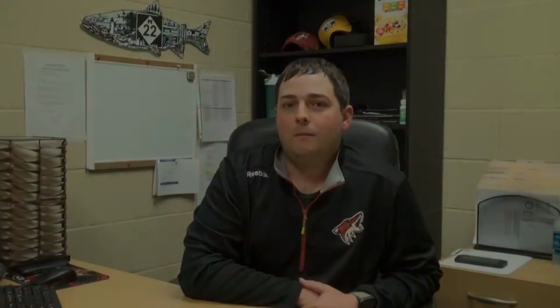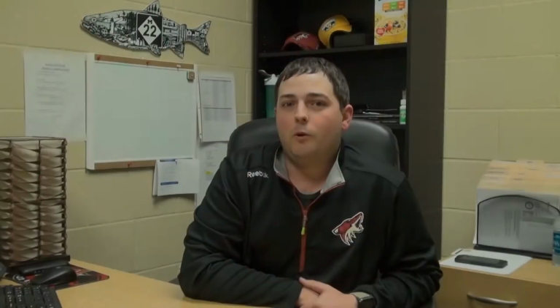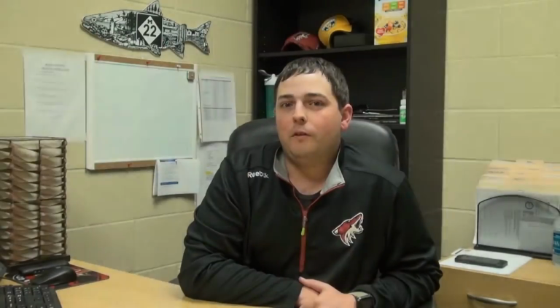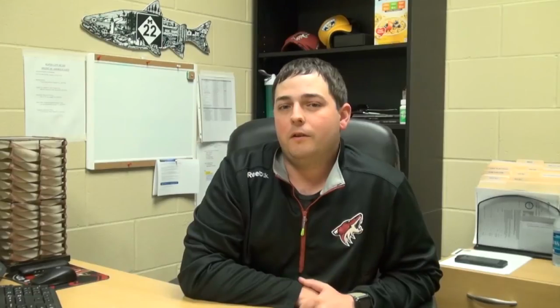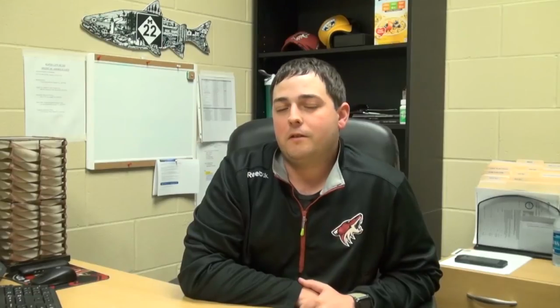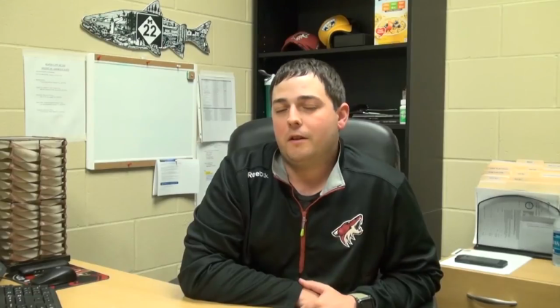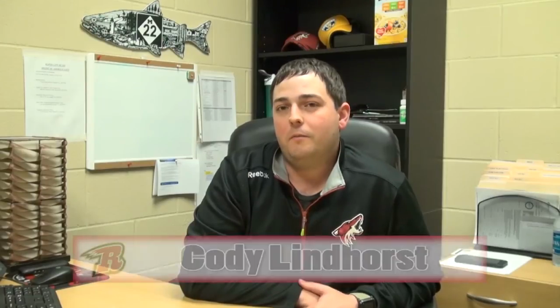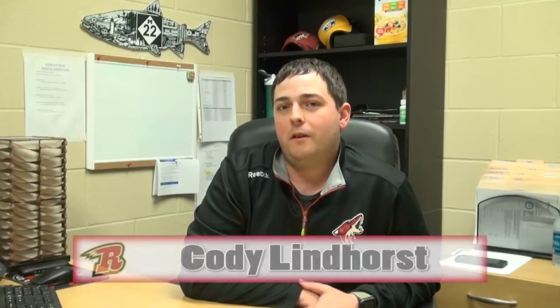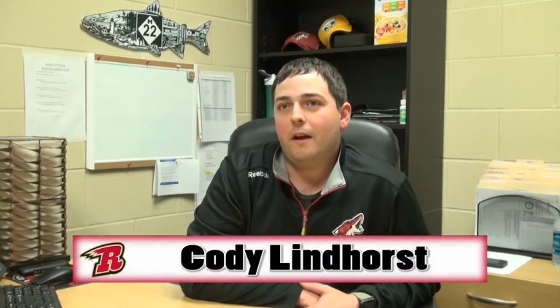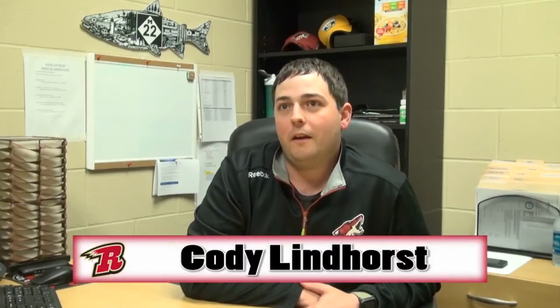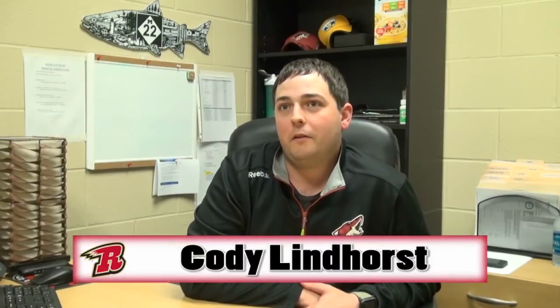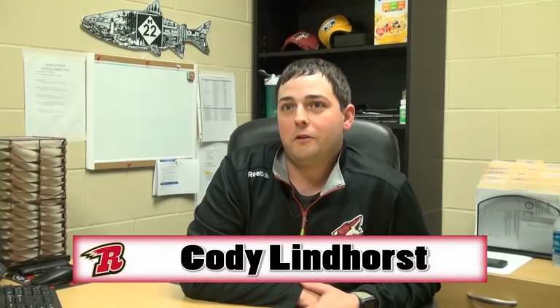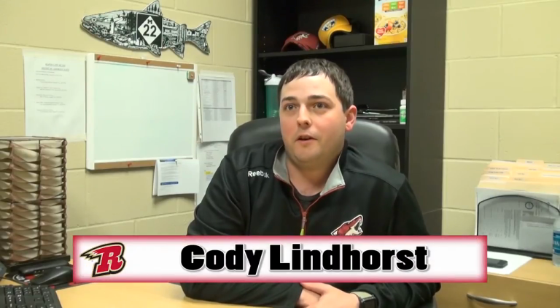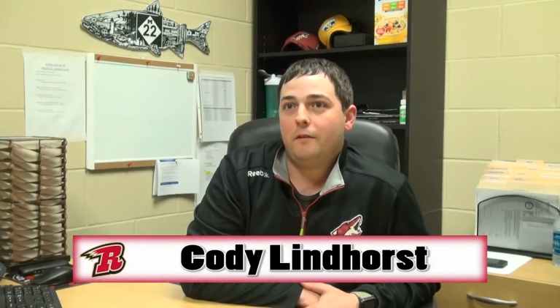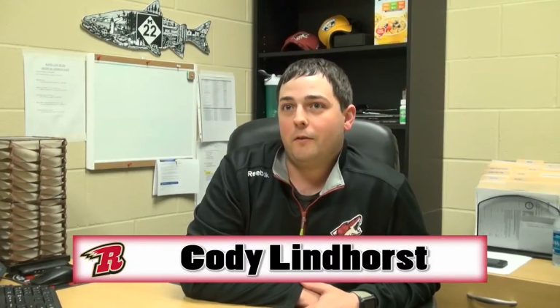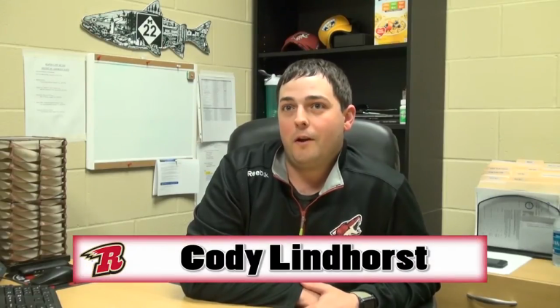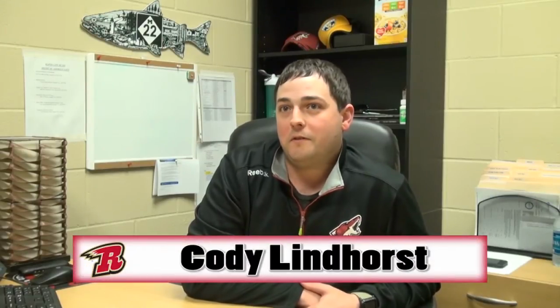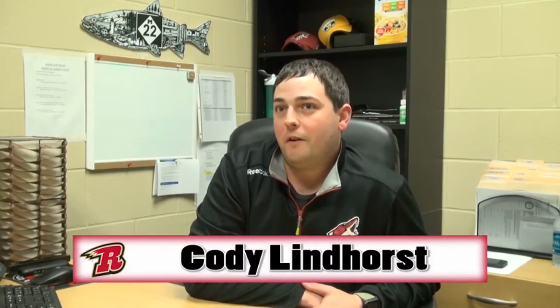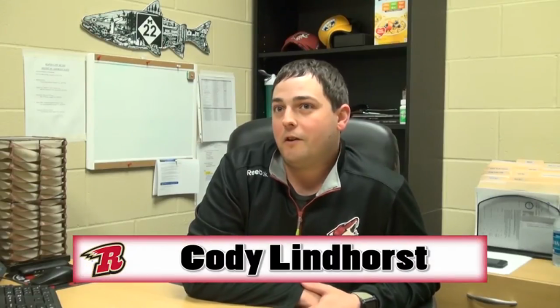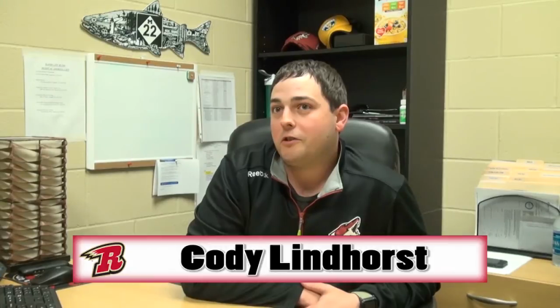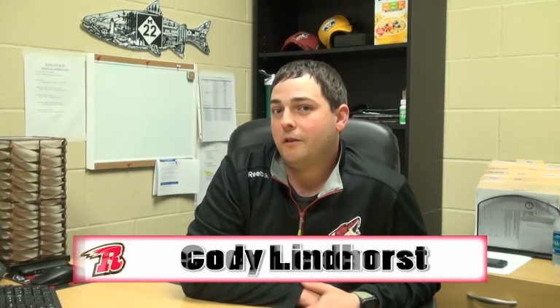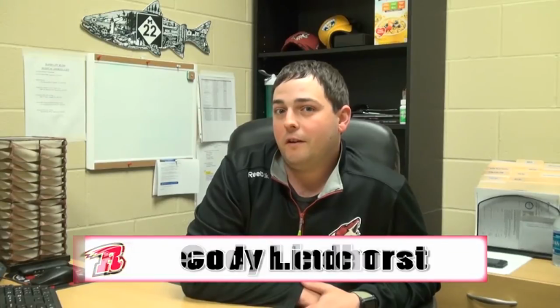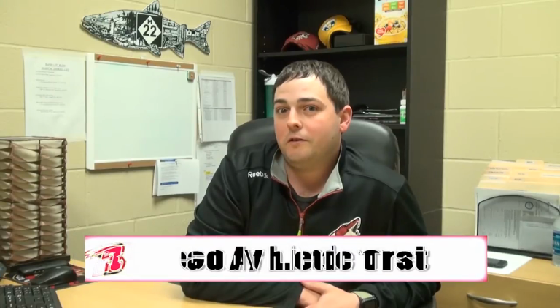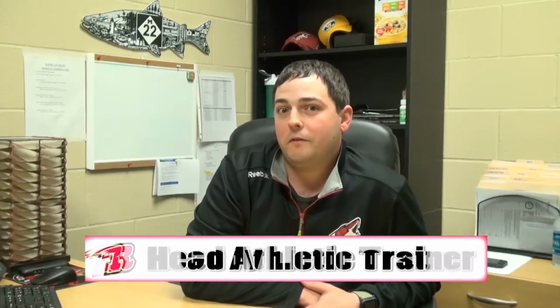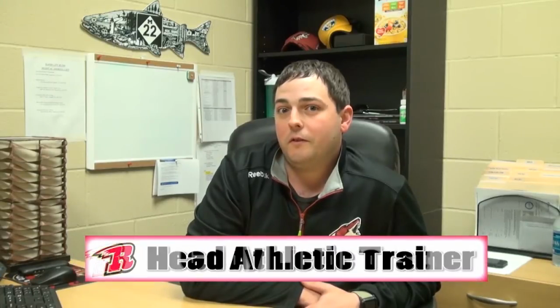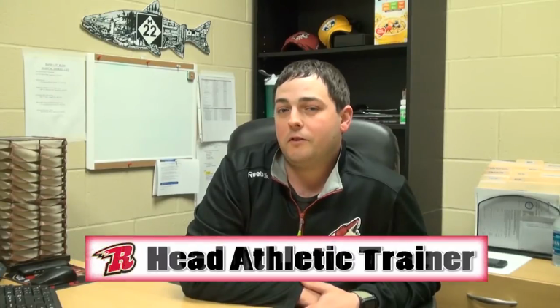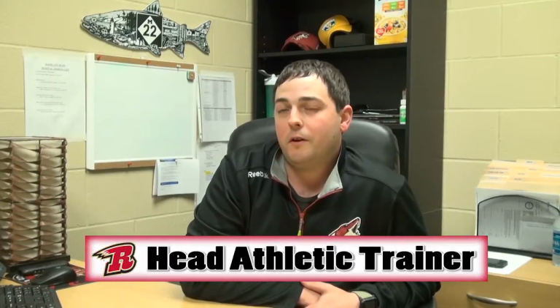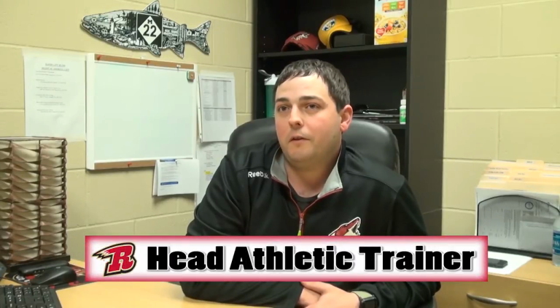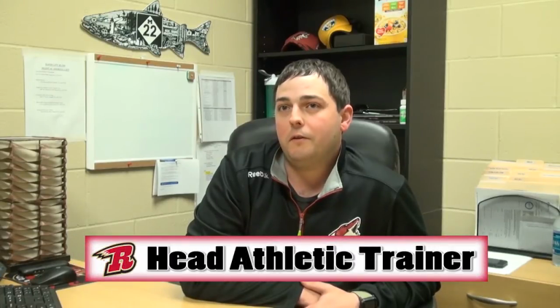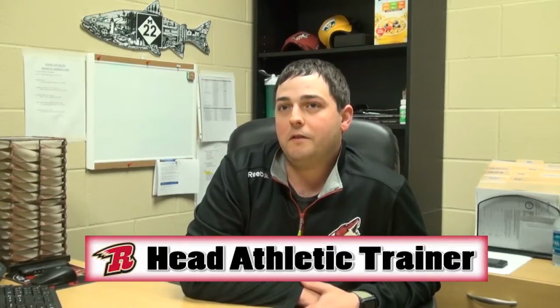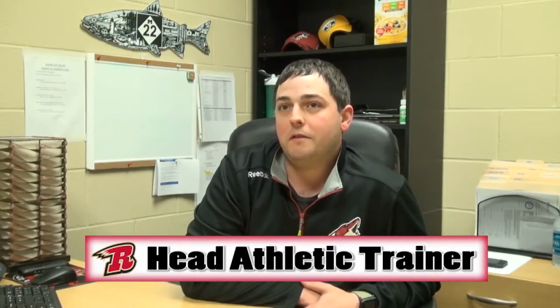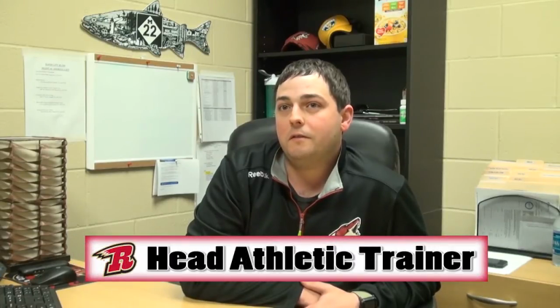Cody Lynnhurst here. I'm the head athletic trainer for the Rapid City Rush and I just finished my third season.